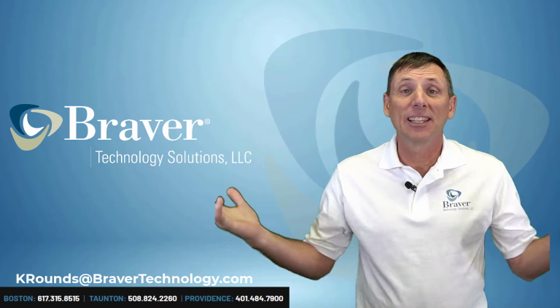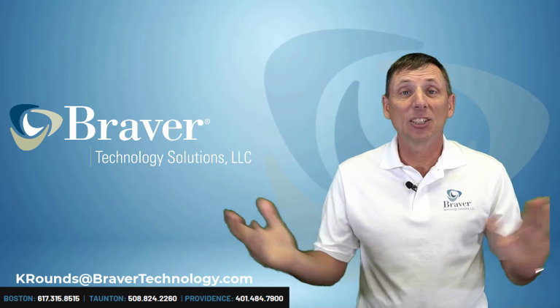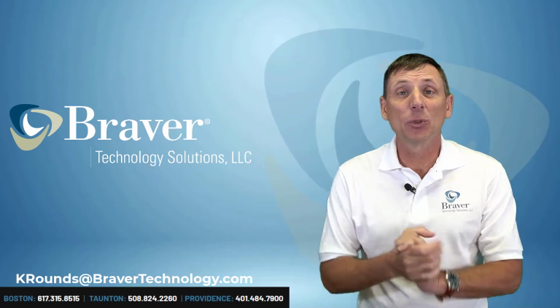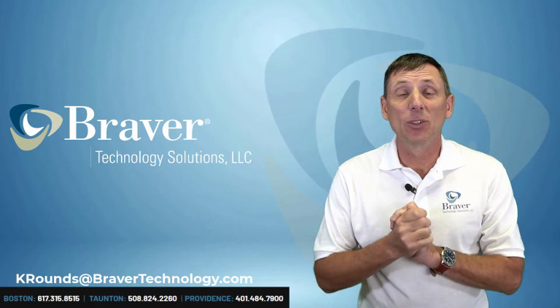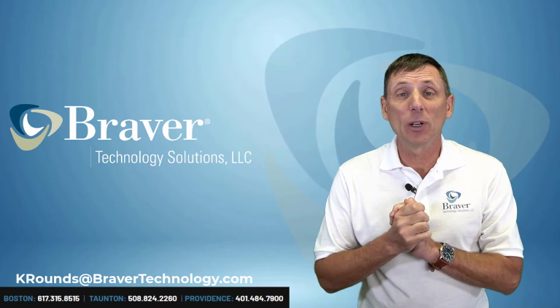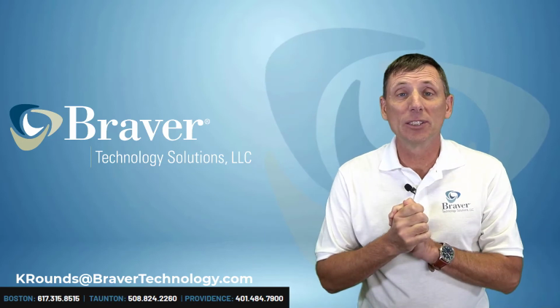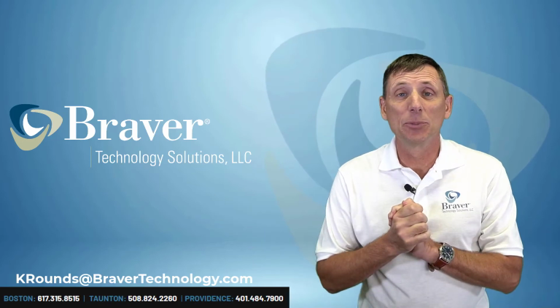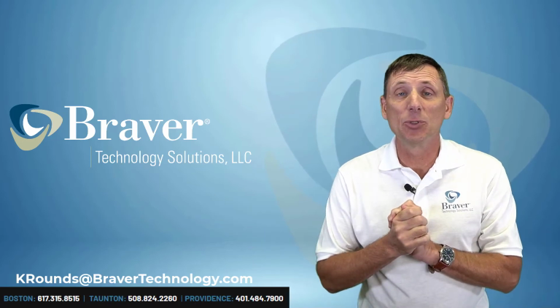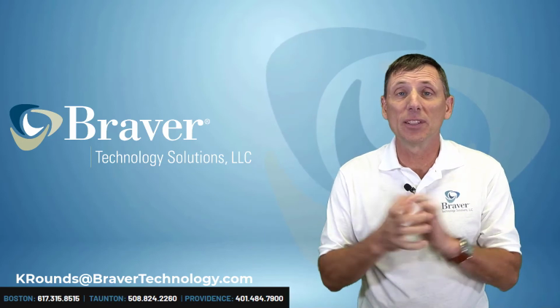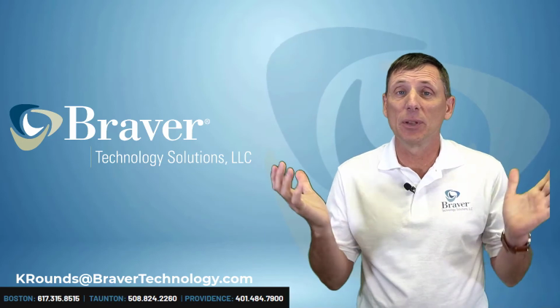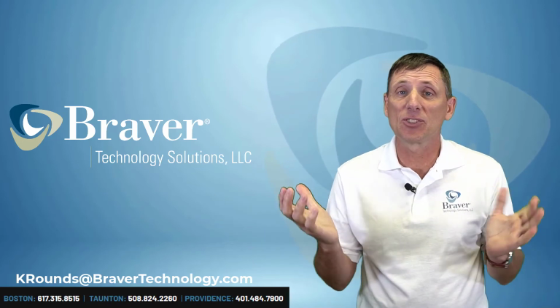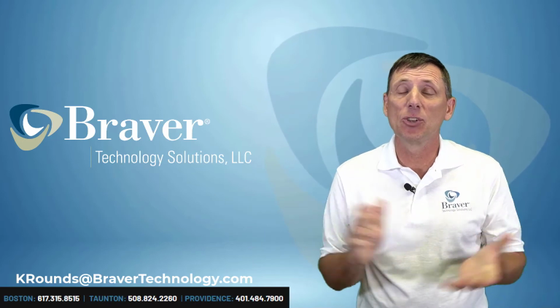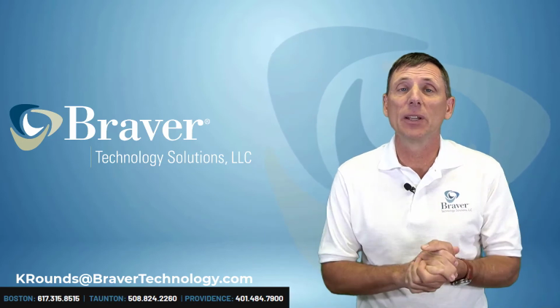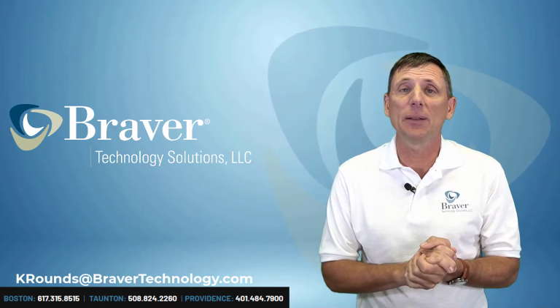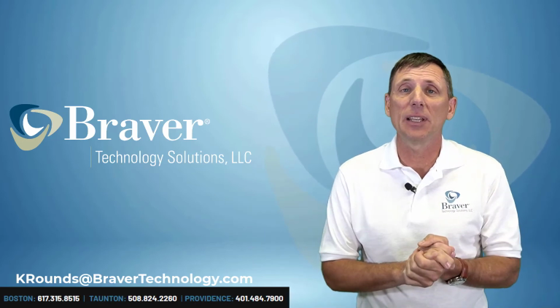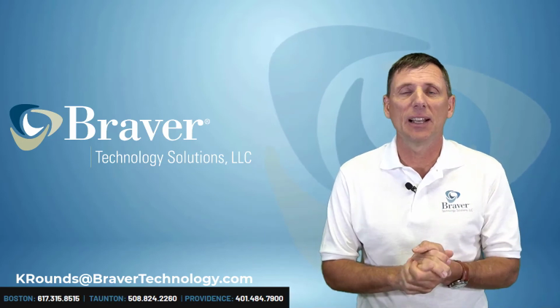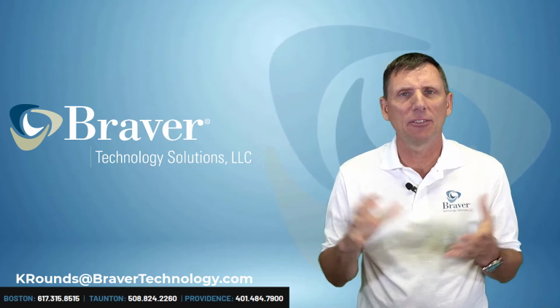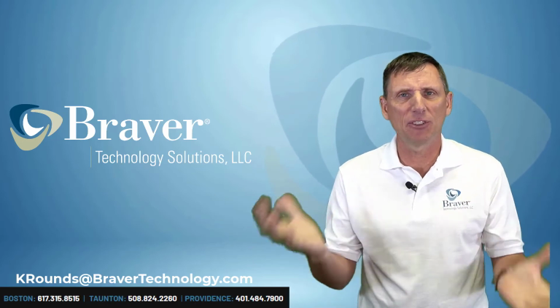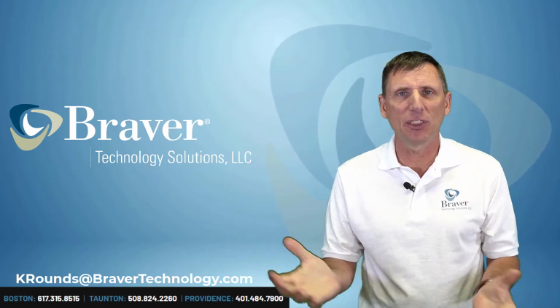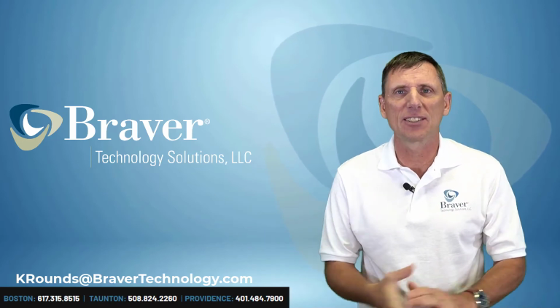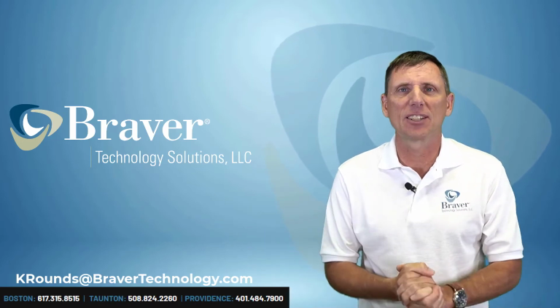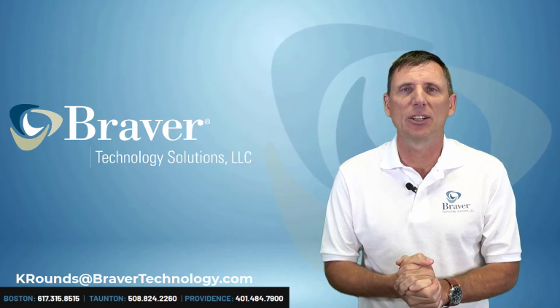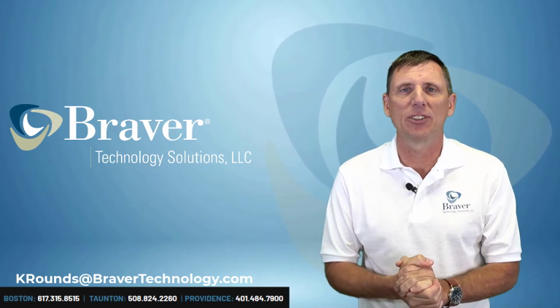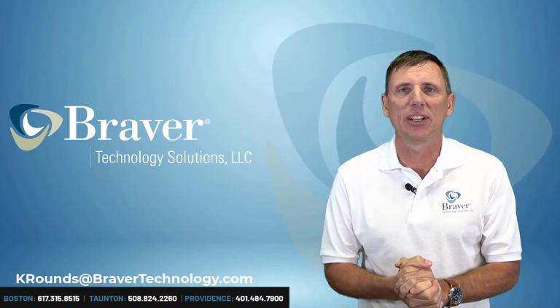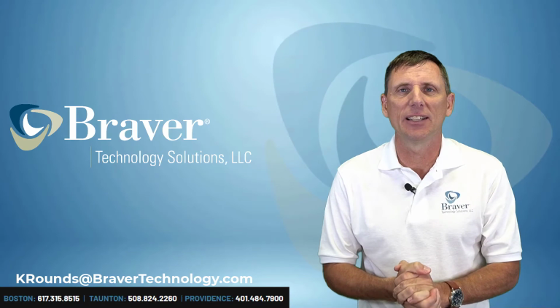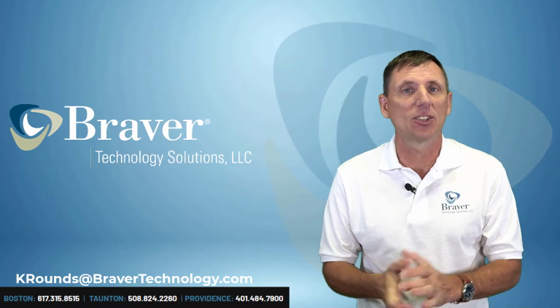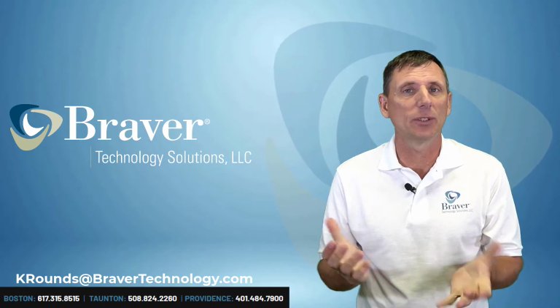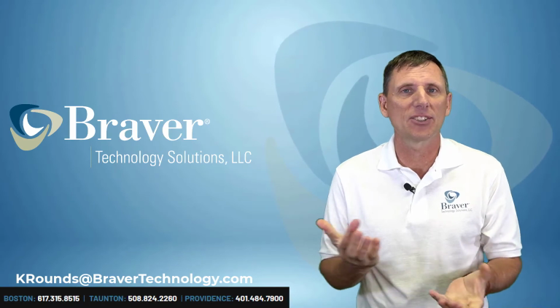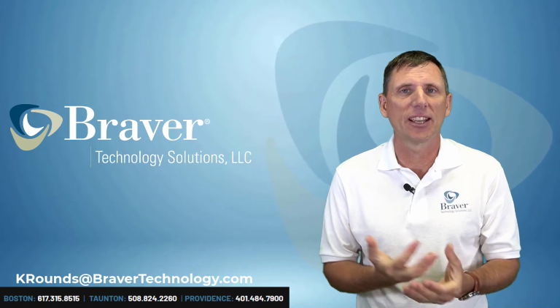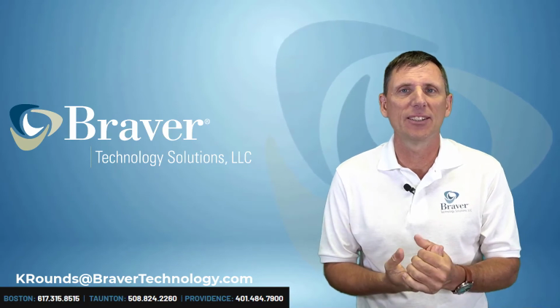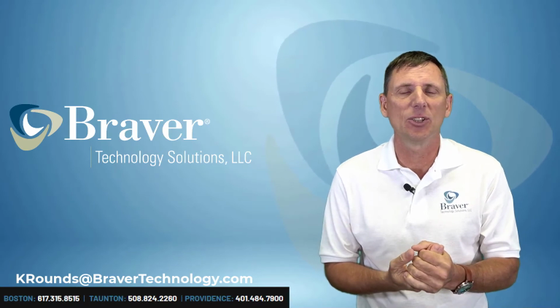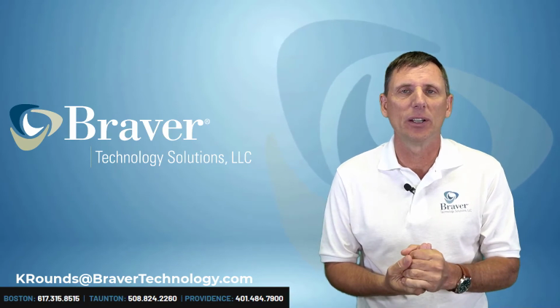Hello and welcome to this month's two minute update. I have a few things to cover, so let's get into it.